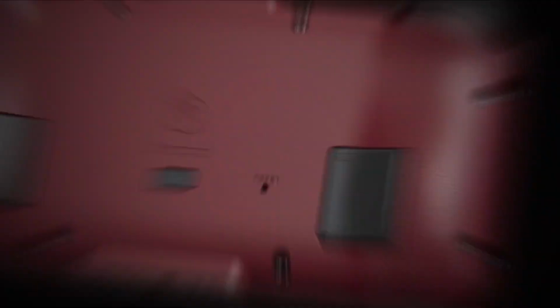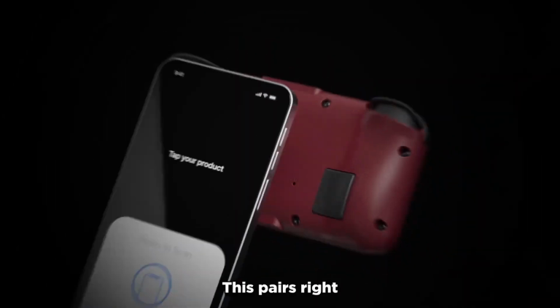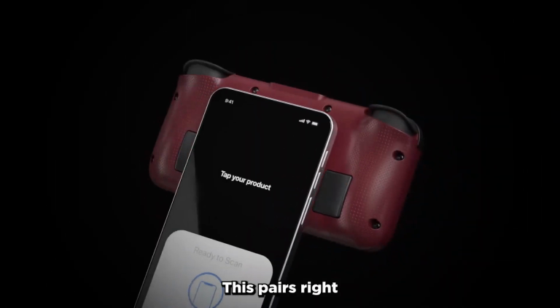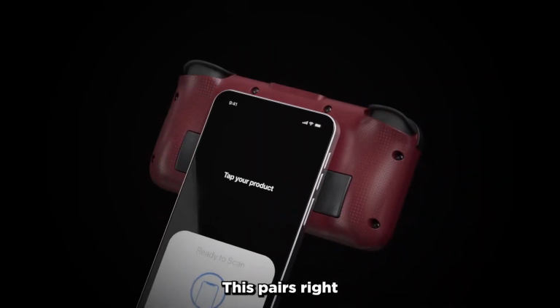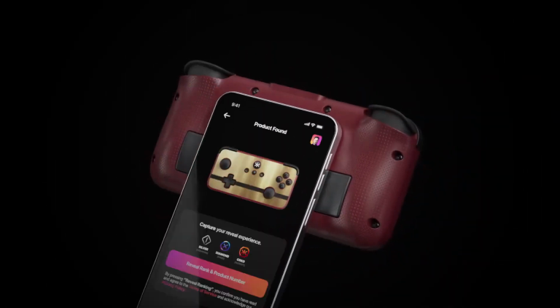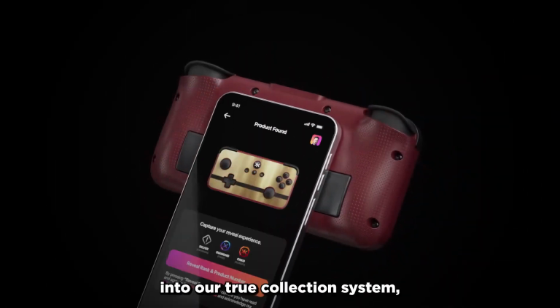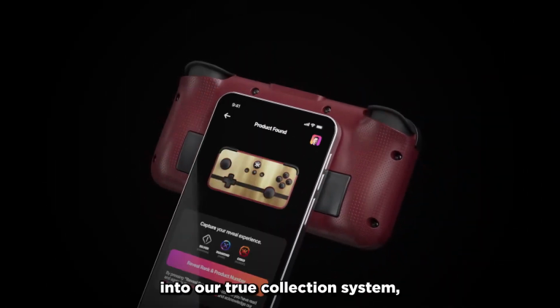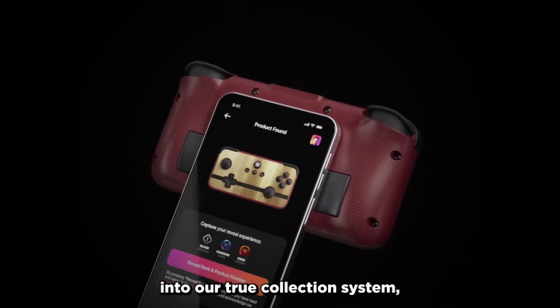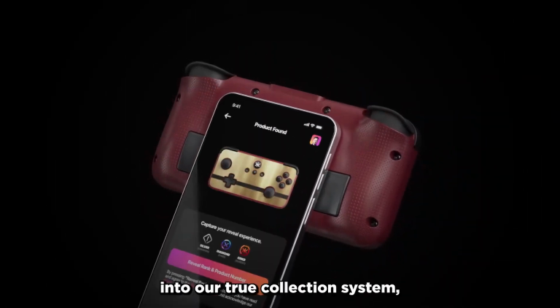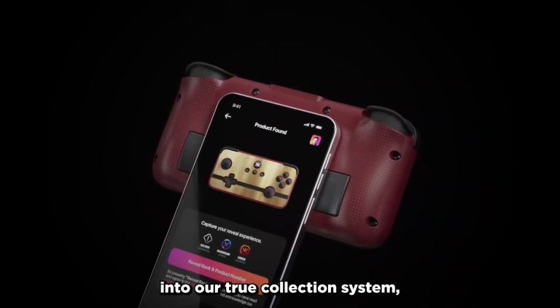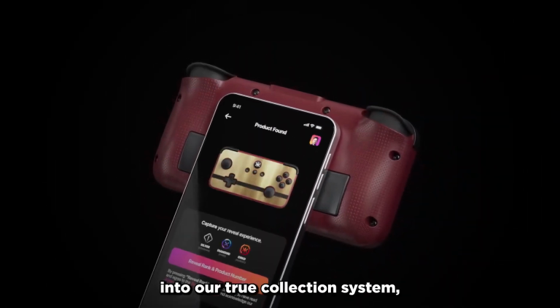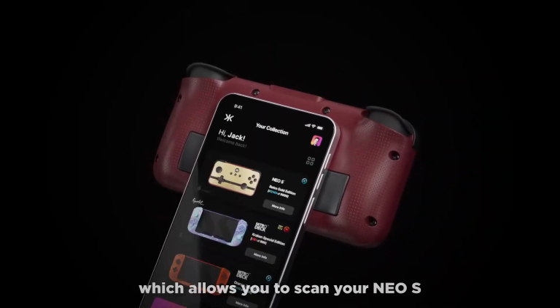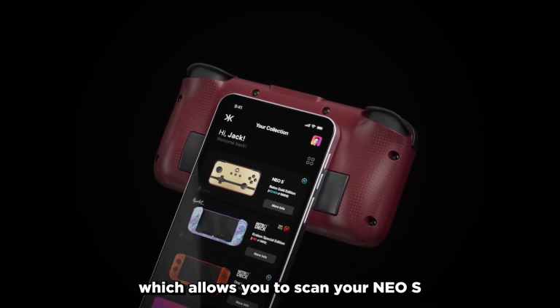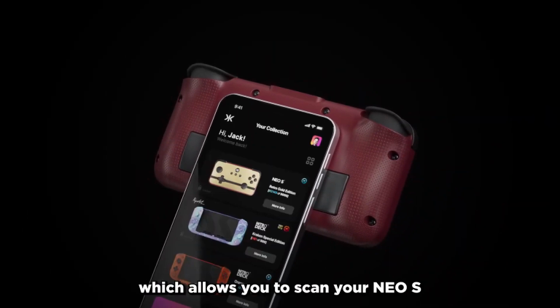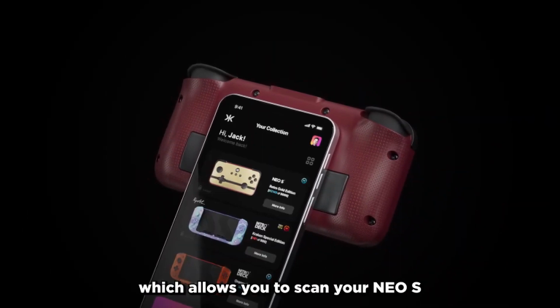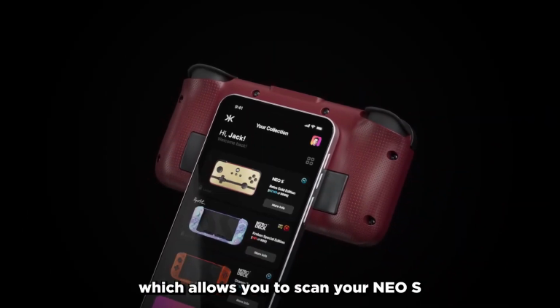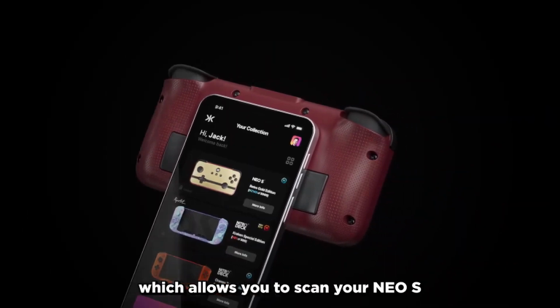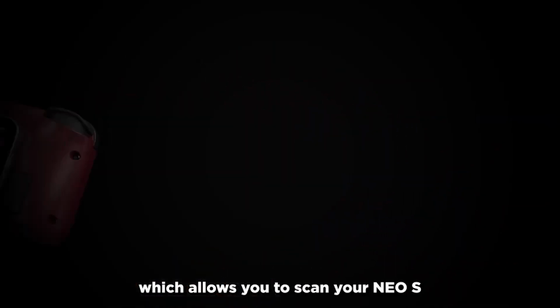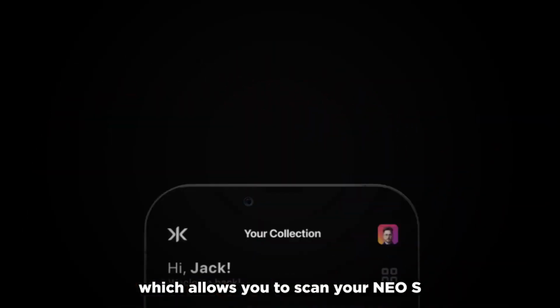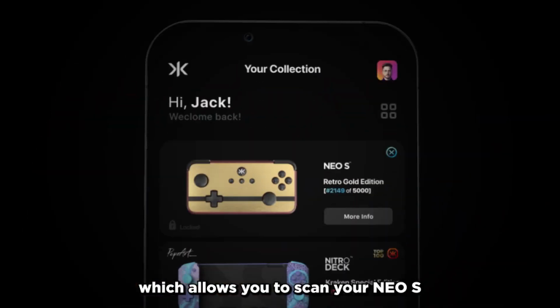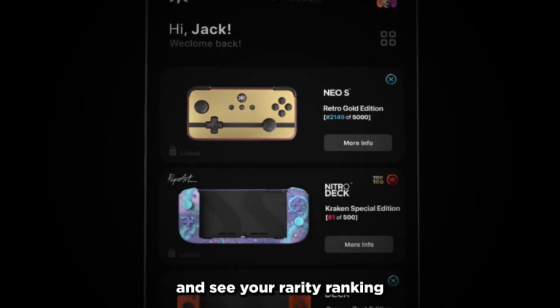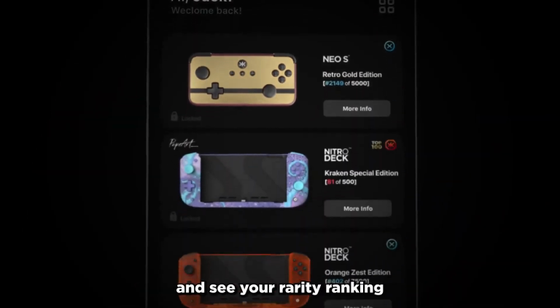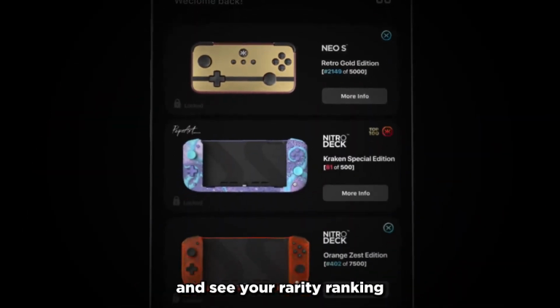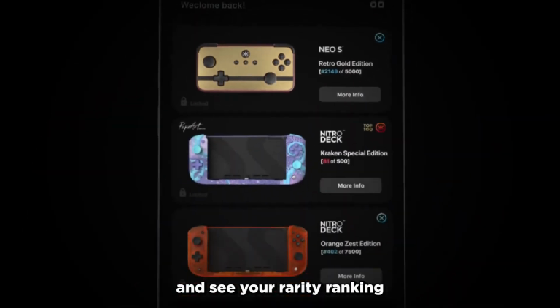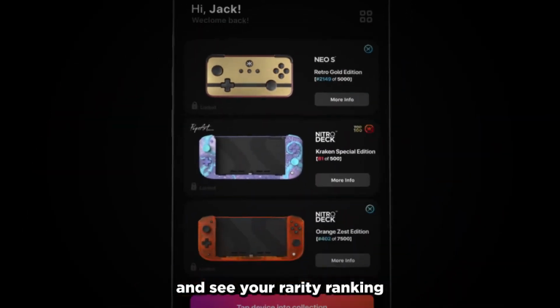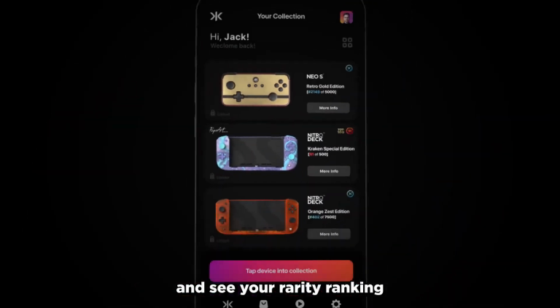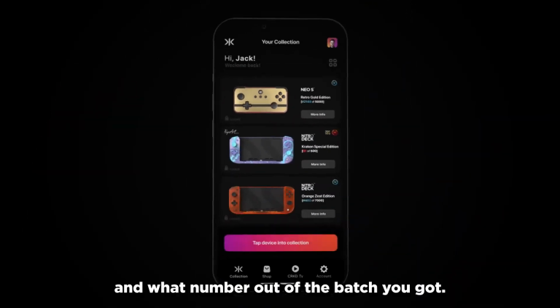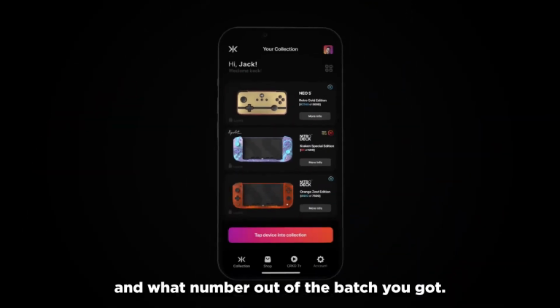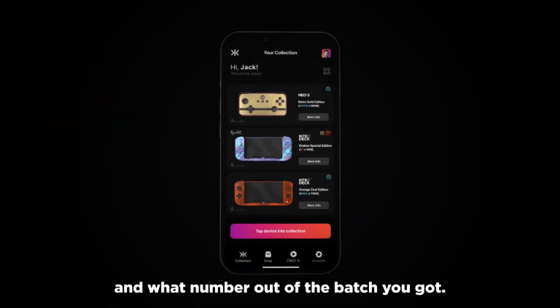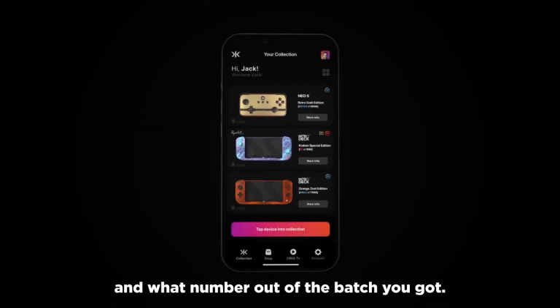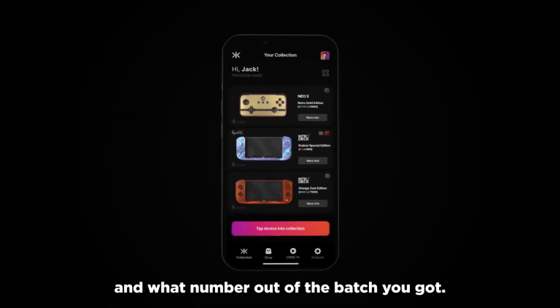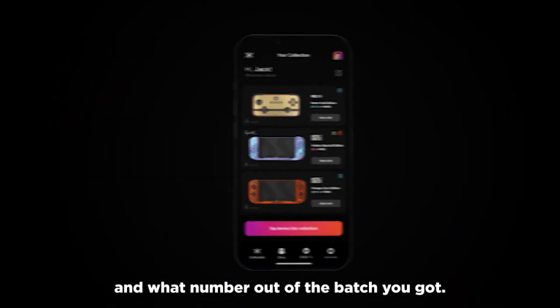This helps give a feeling that any NEO-S that you pick up is uniquely your own. This pairs right into our True Collection system, which allows you to scan your NEO-S and see your rarity ranking and what number out of the batch you got.